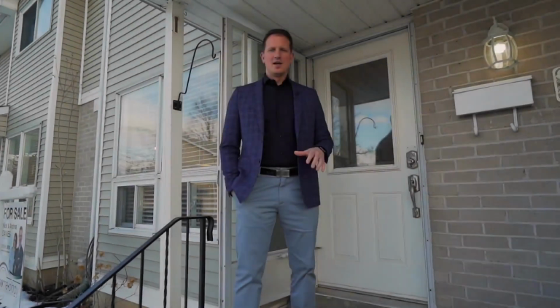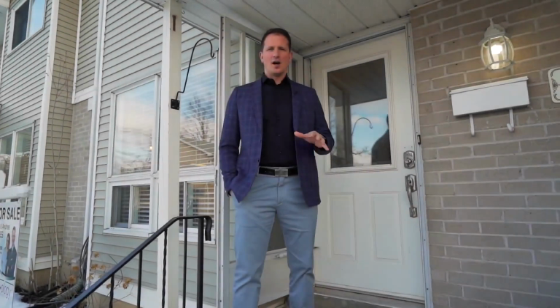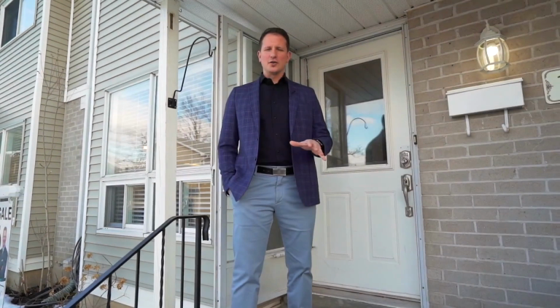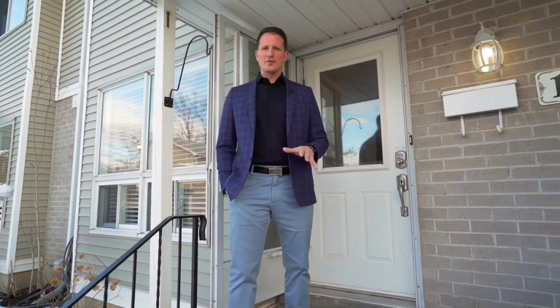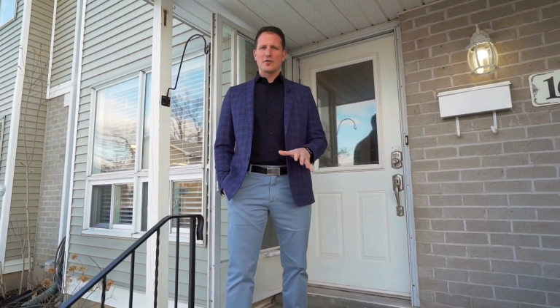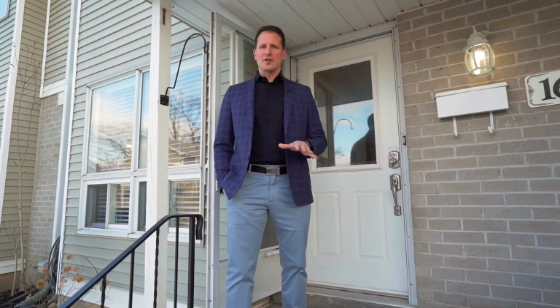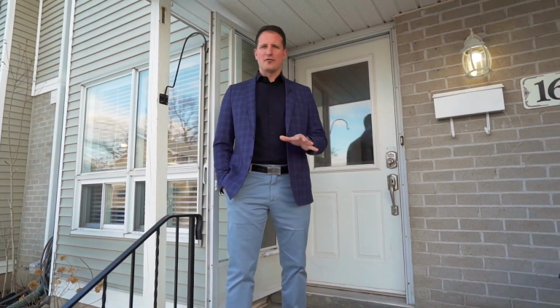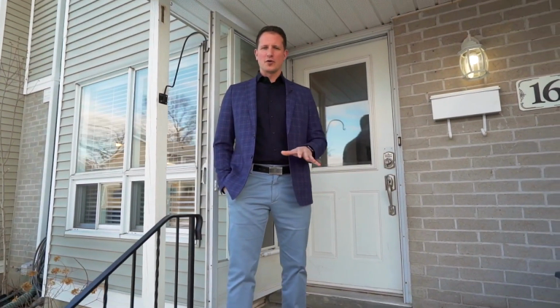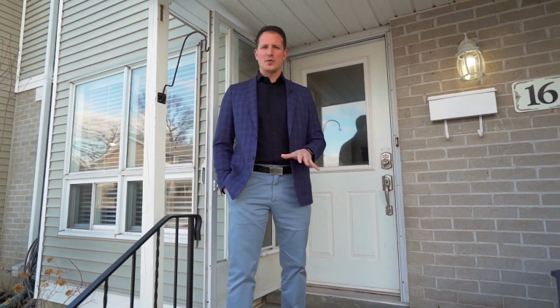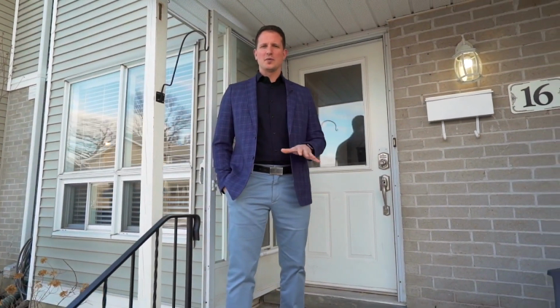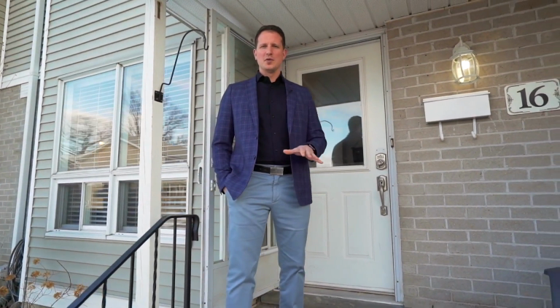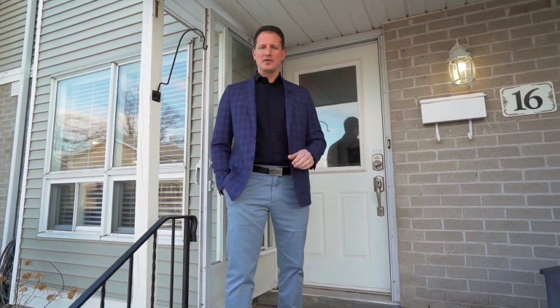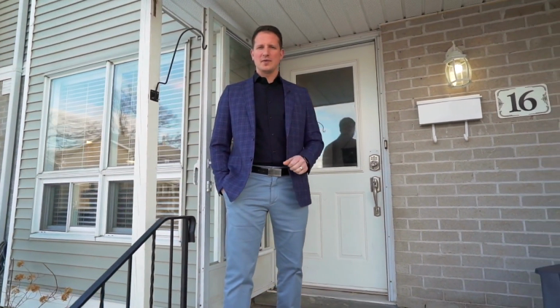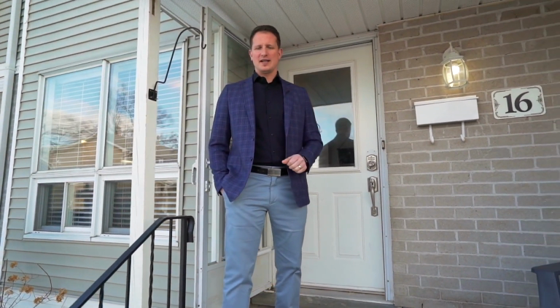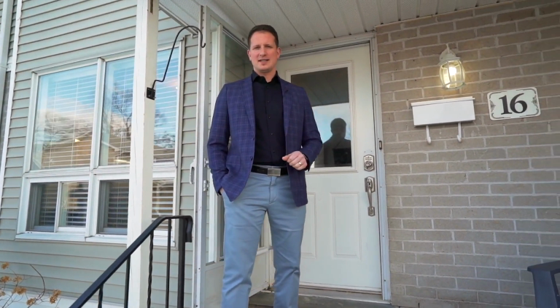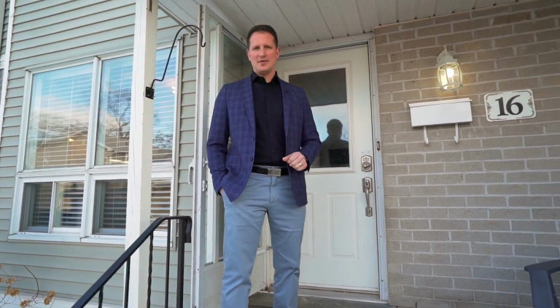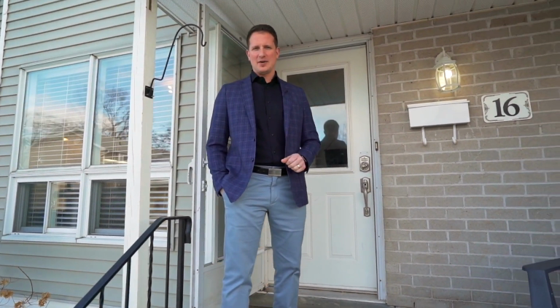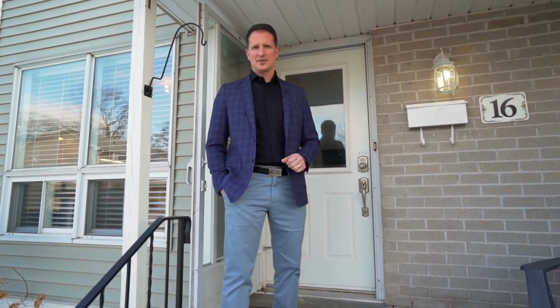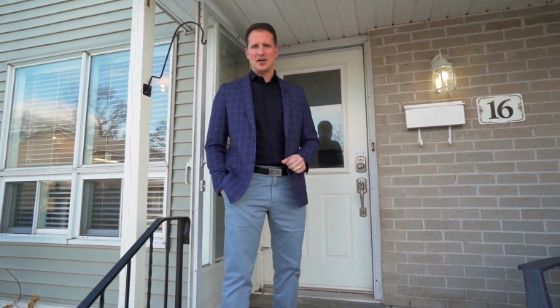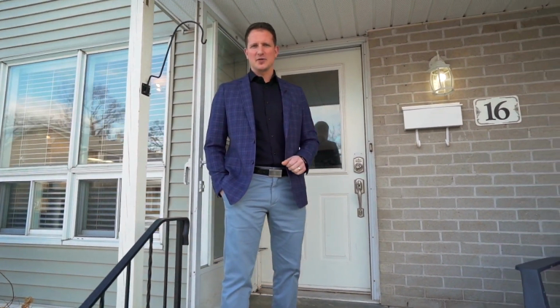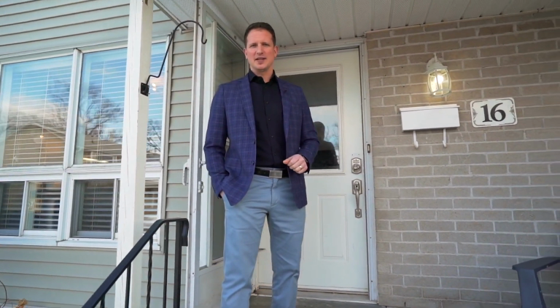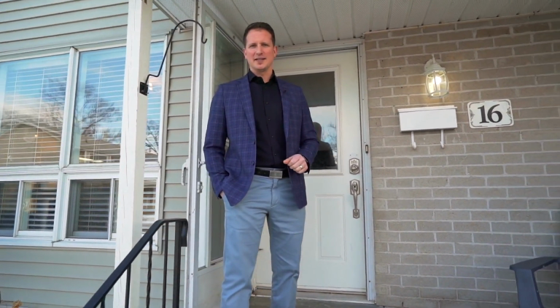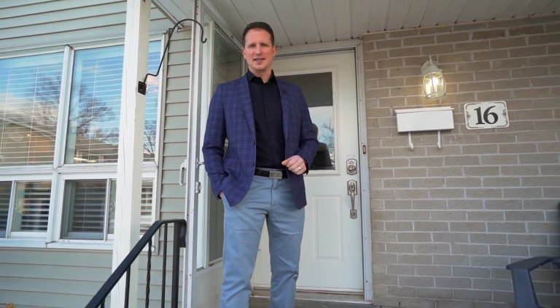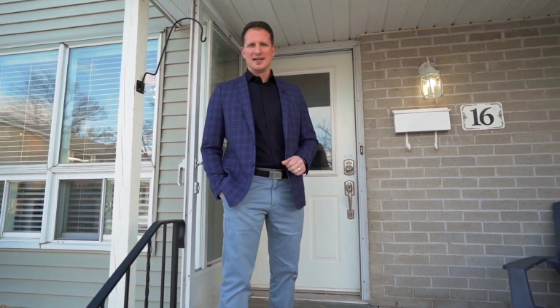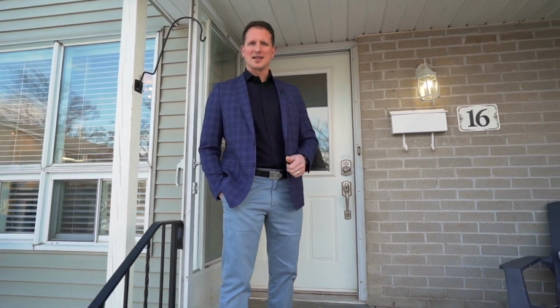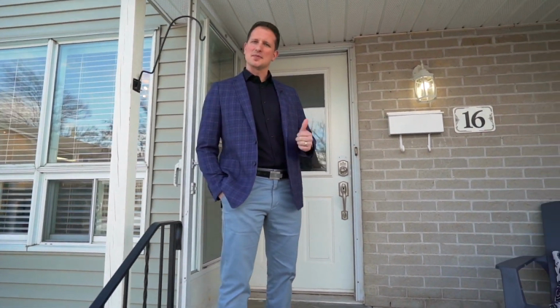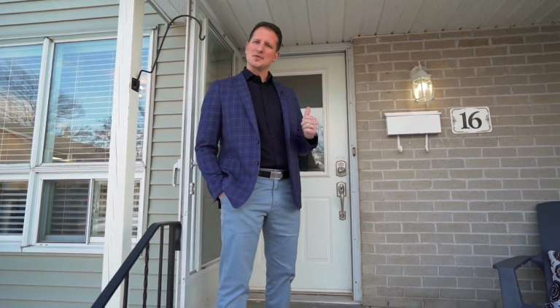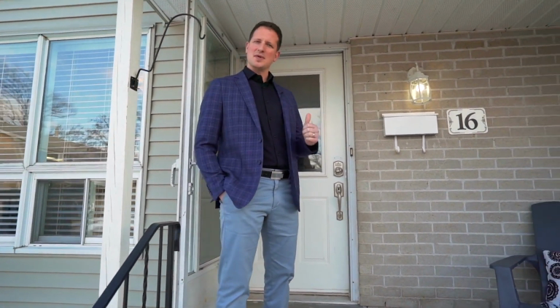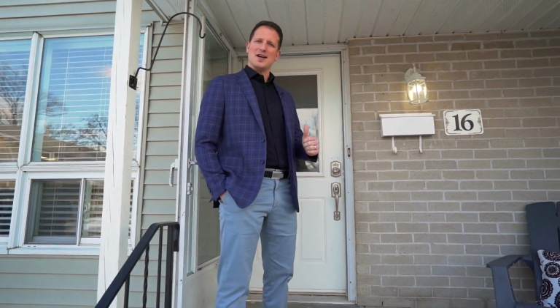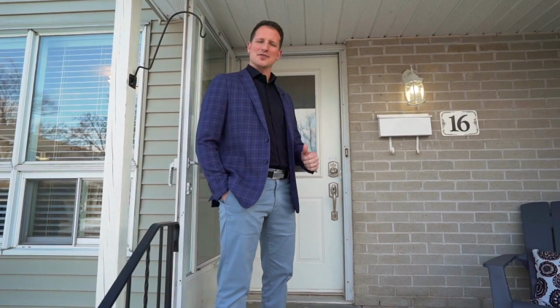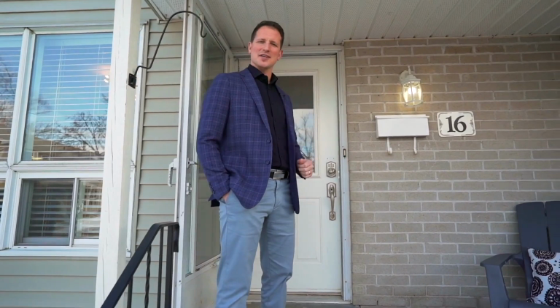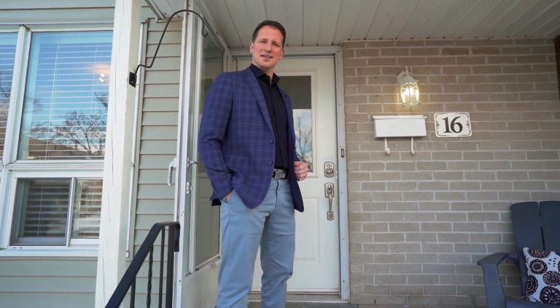Are you looking for an affordable, move-in ready townhouse condo in London? Come see what we have for sale.